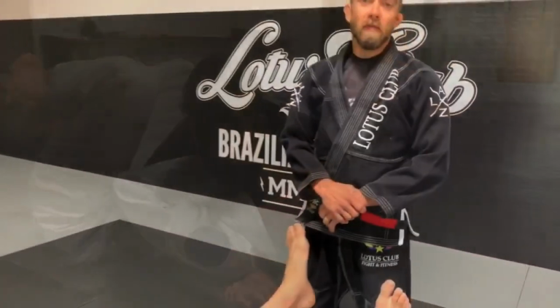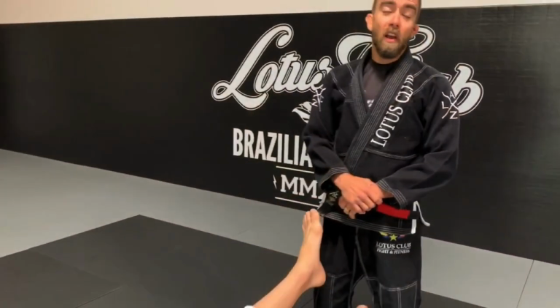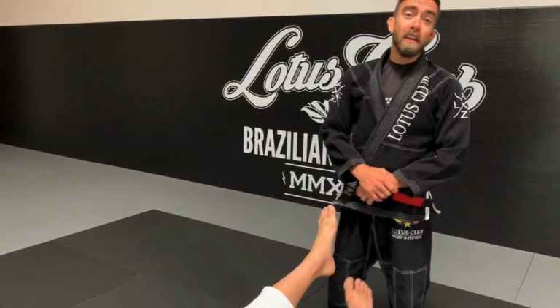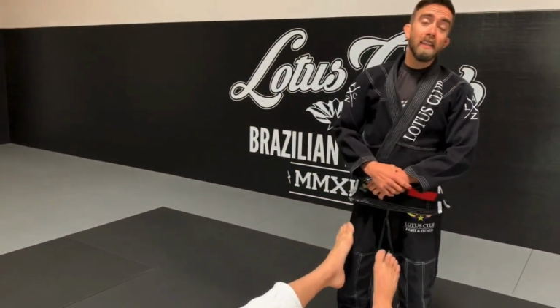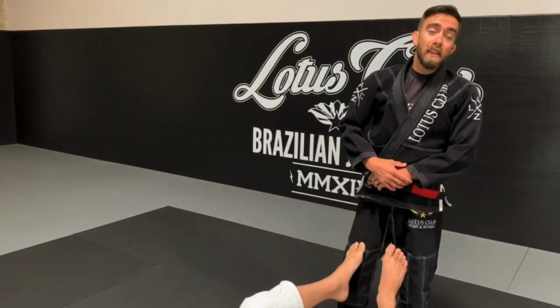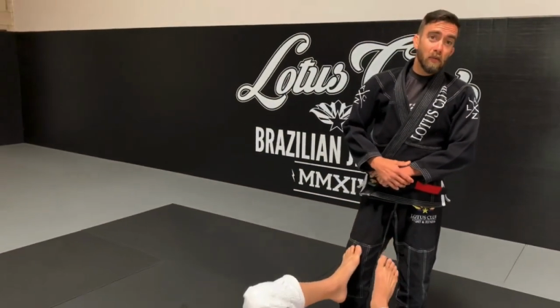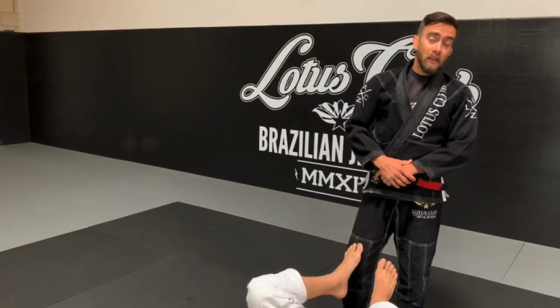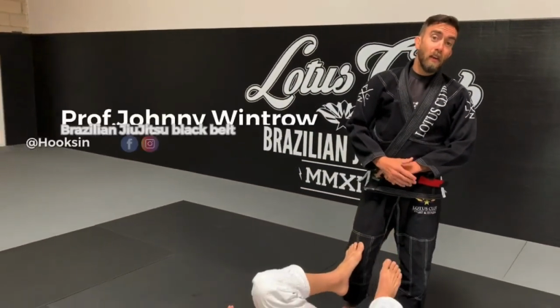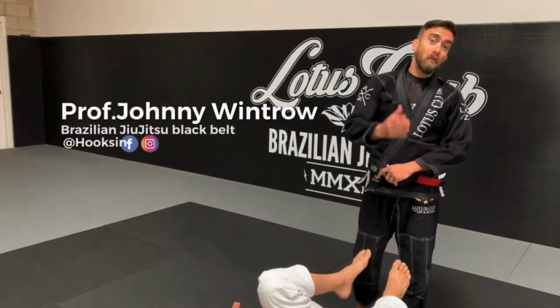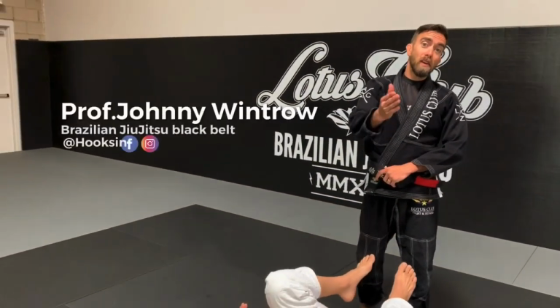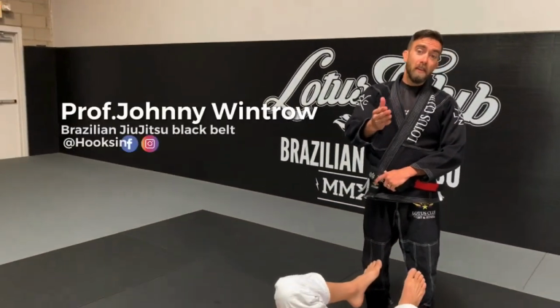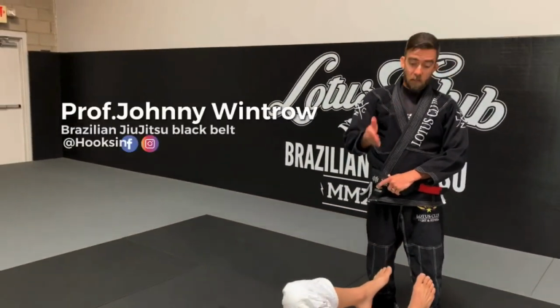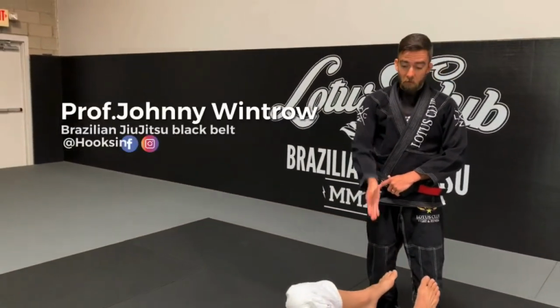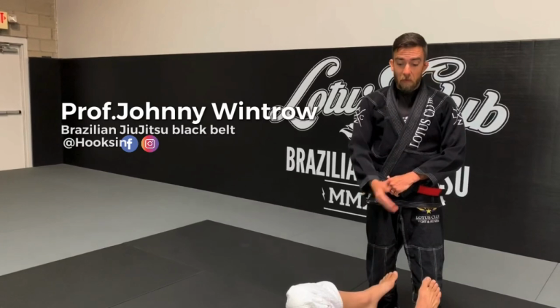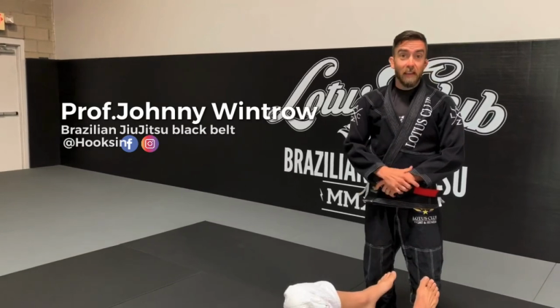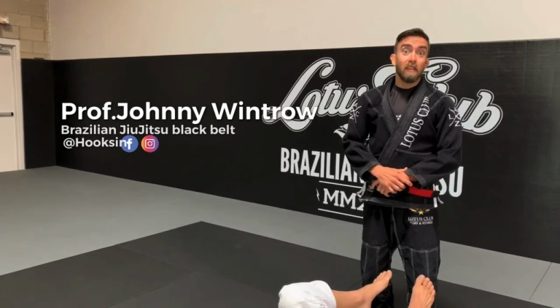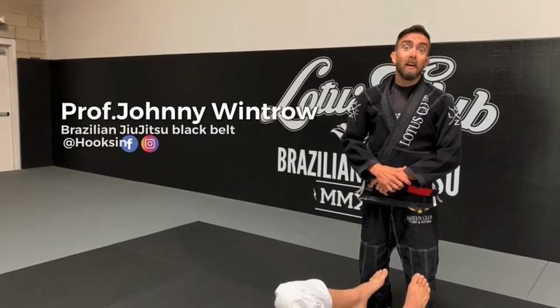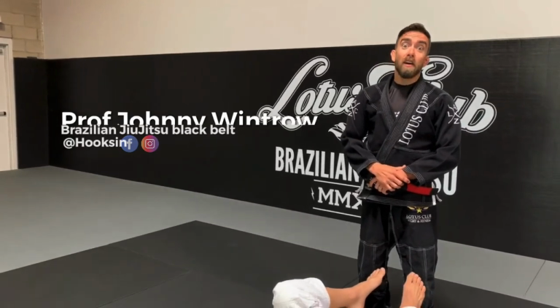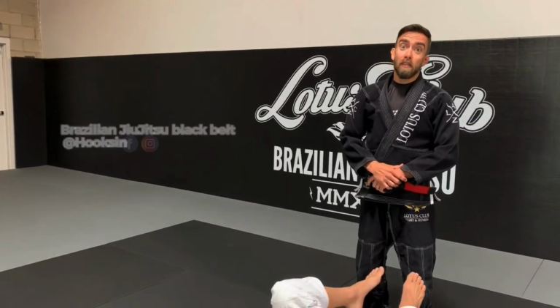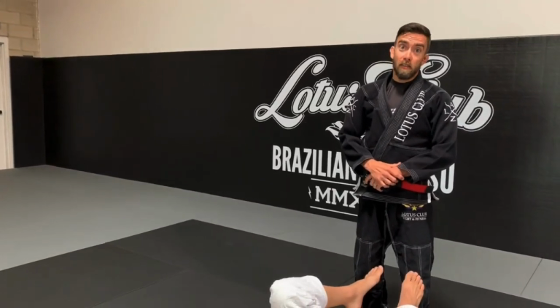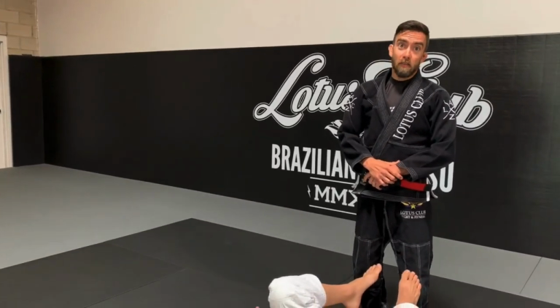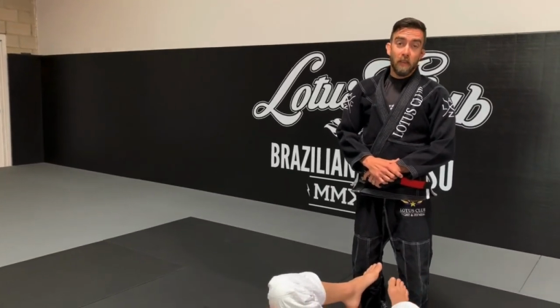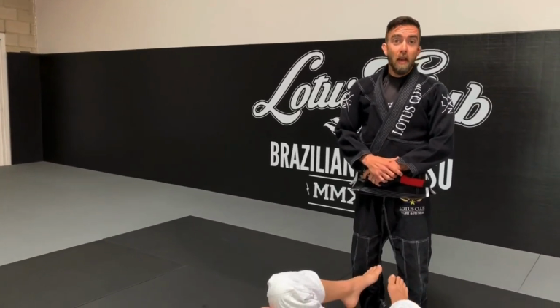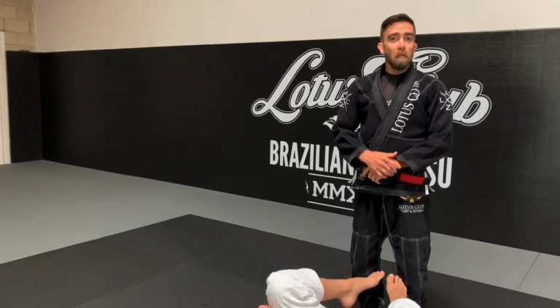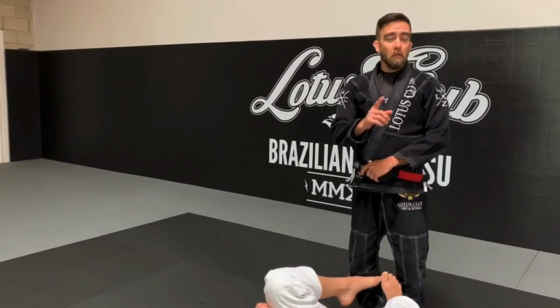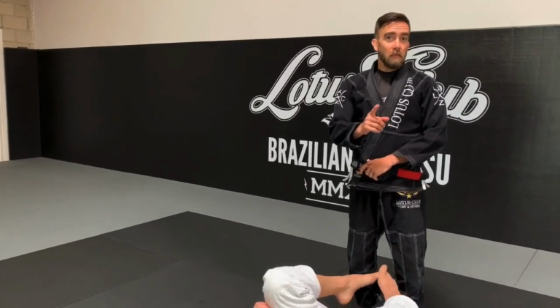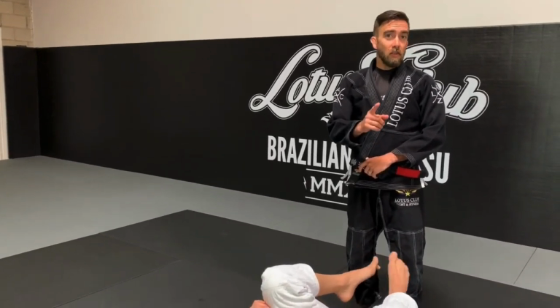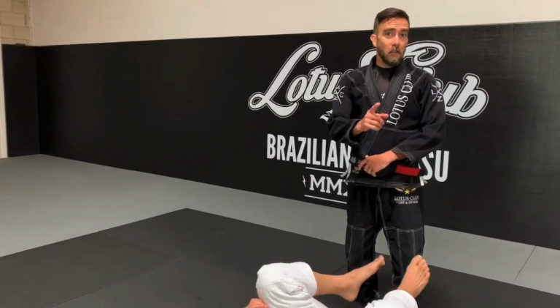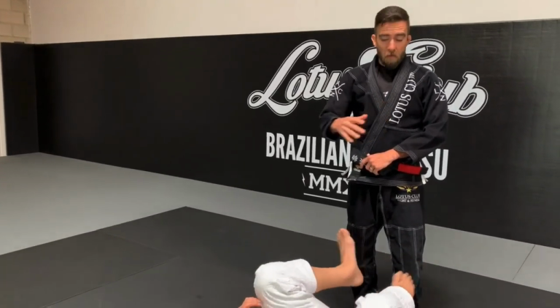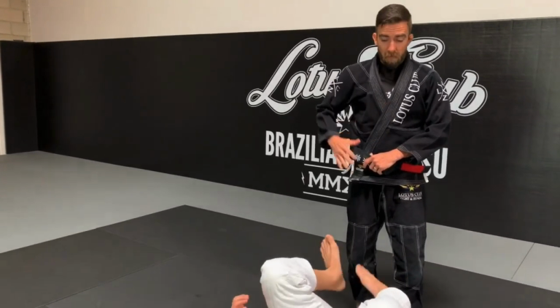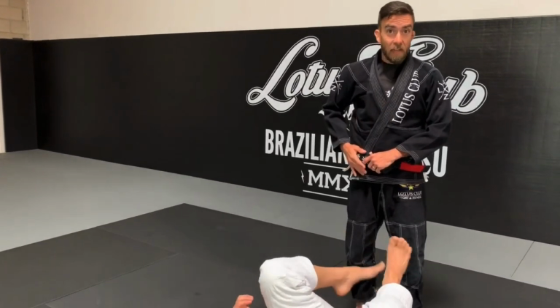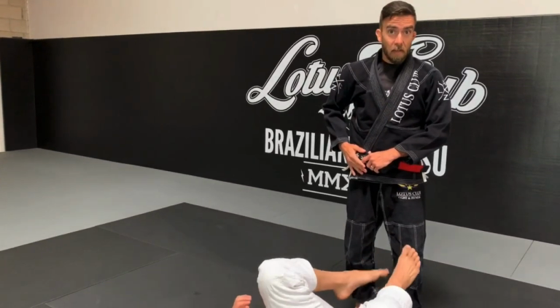All right guys, this week I hope you're ready because we're going to be passing a lot of guards, but we're going to be starting from standing up.